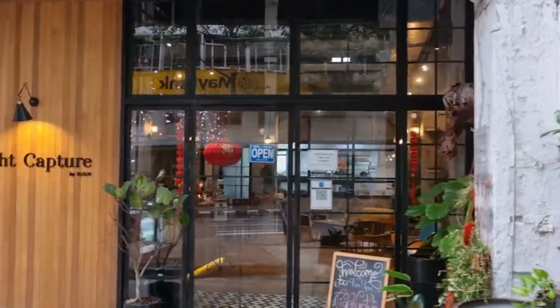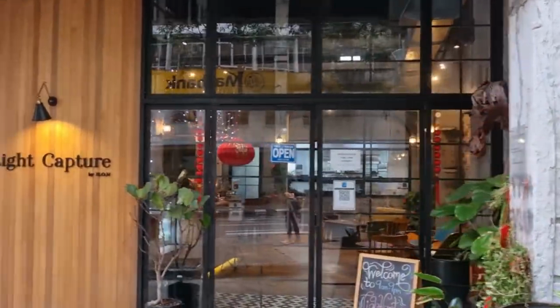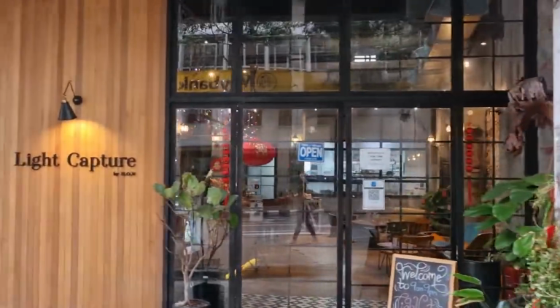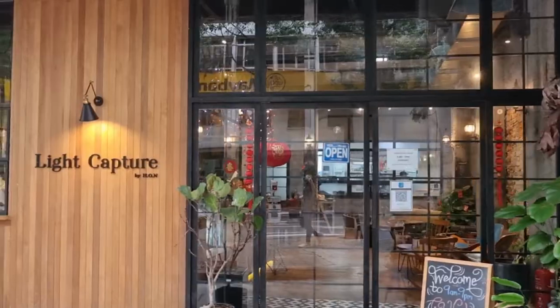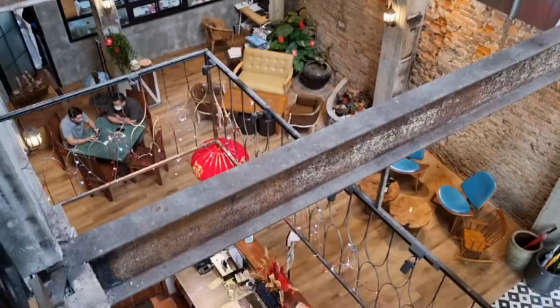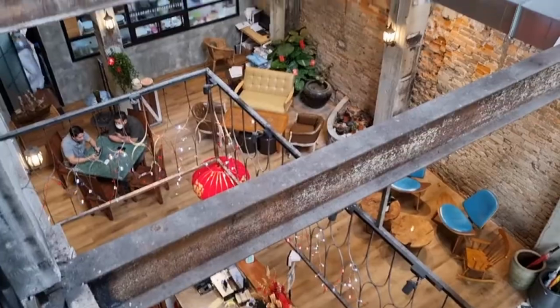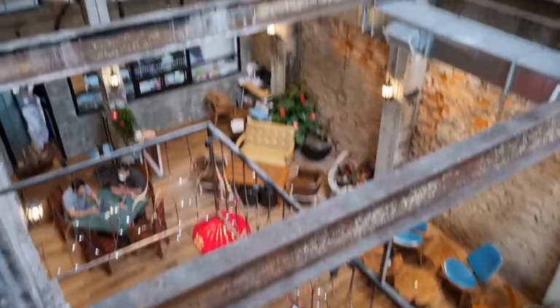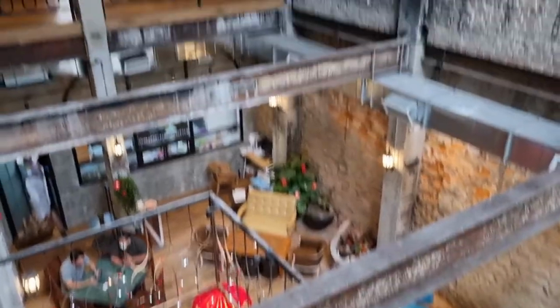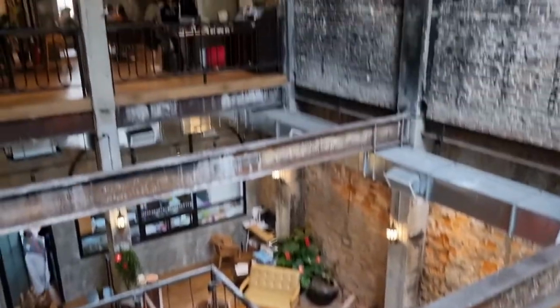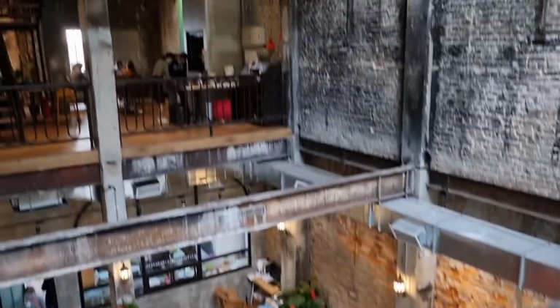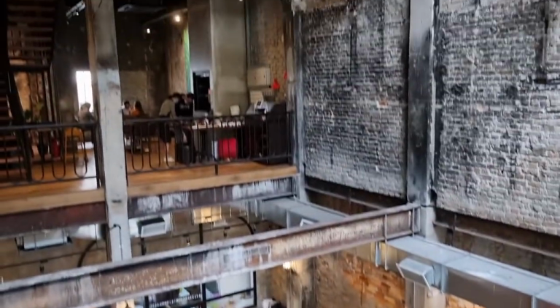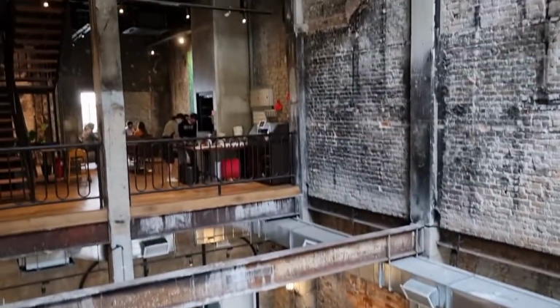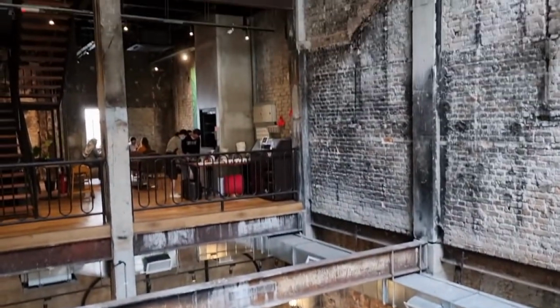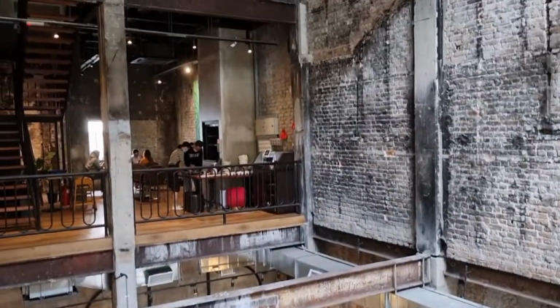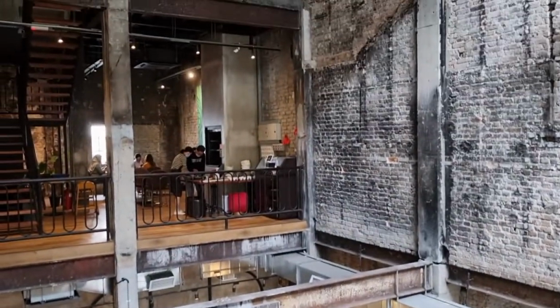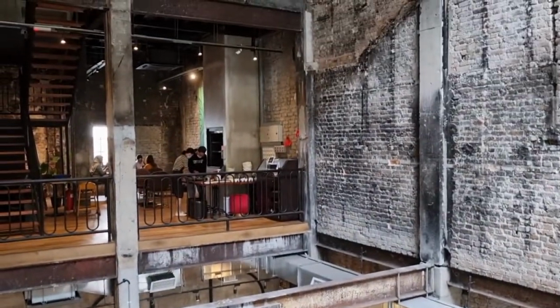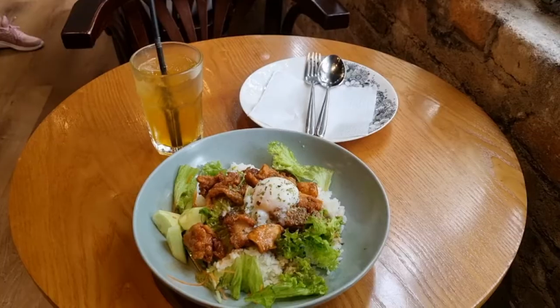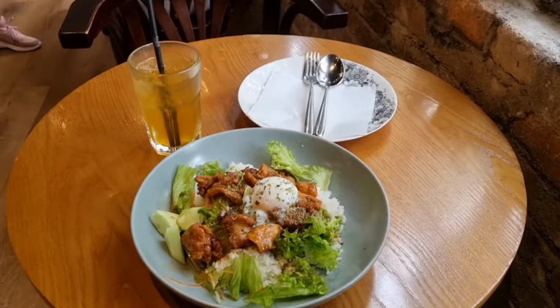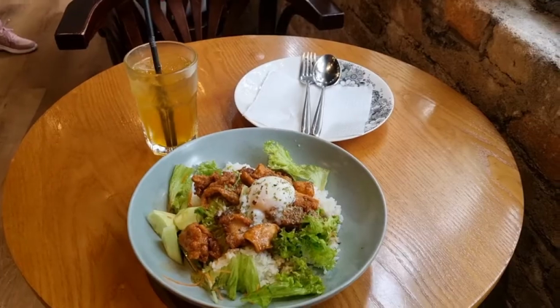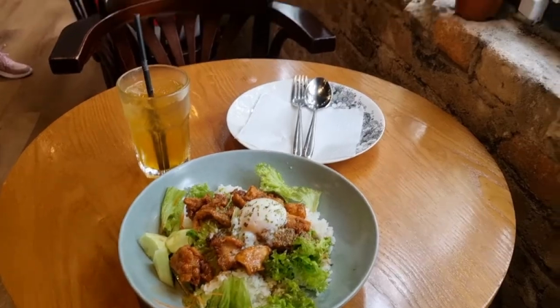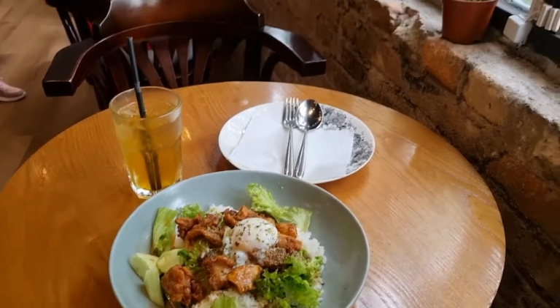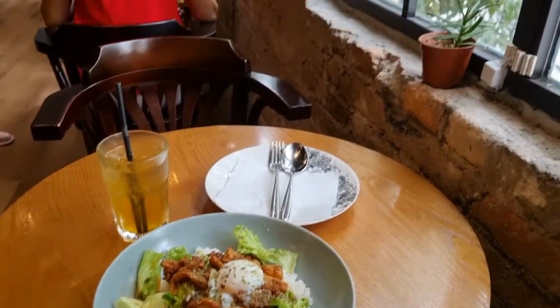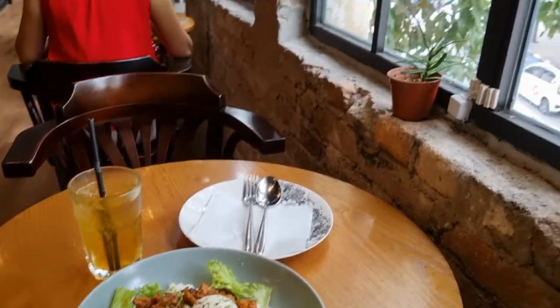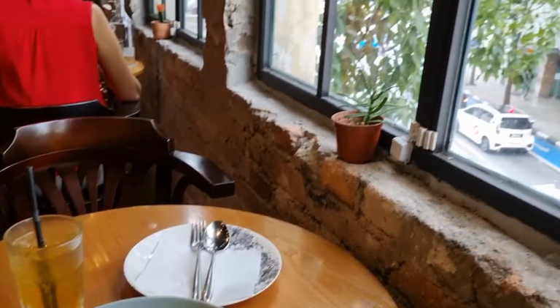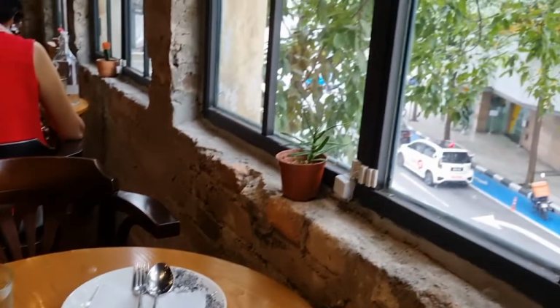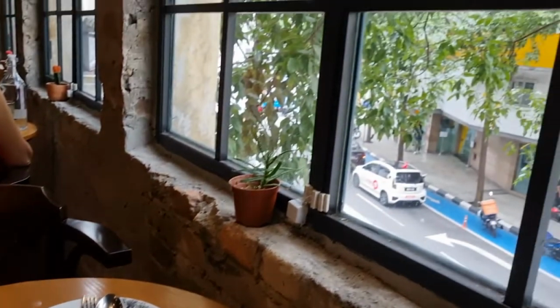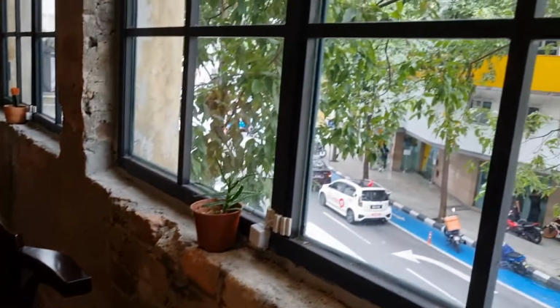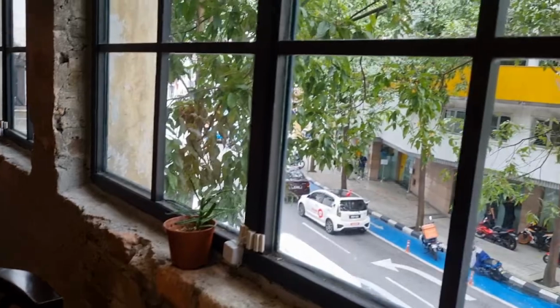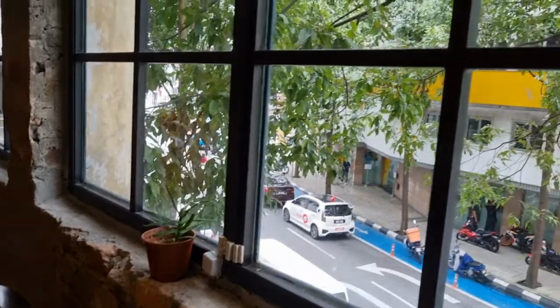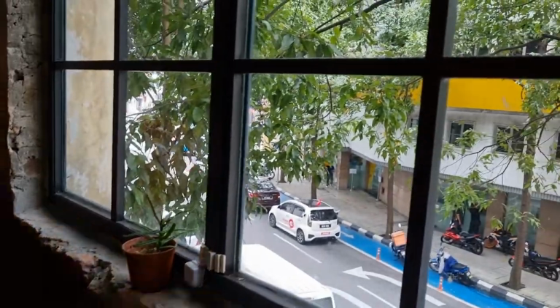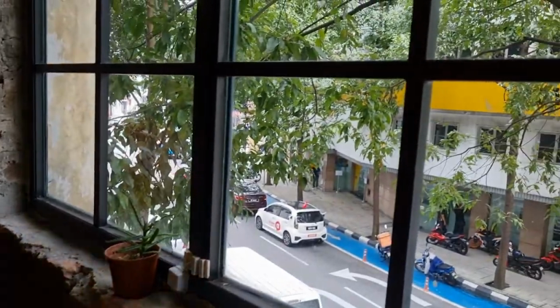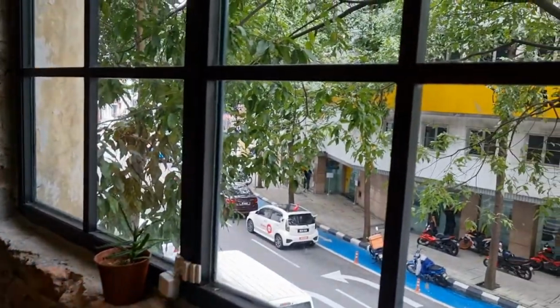I decided to drop by Delight Capture Cafe, which was just a few doors away. The lunch was pretty decent and it was only 13 ringgit.